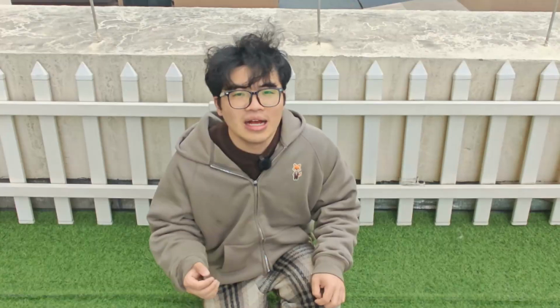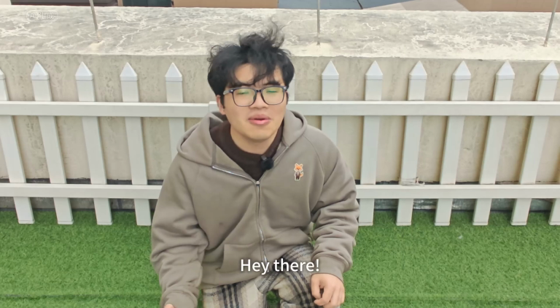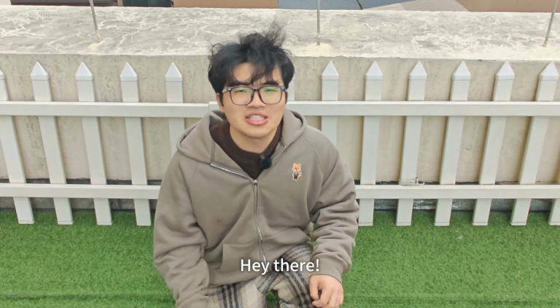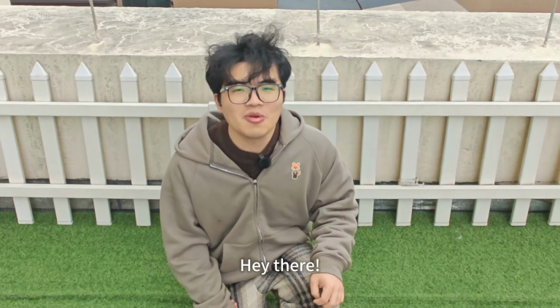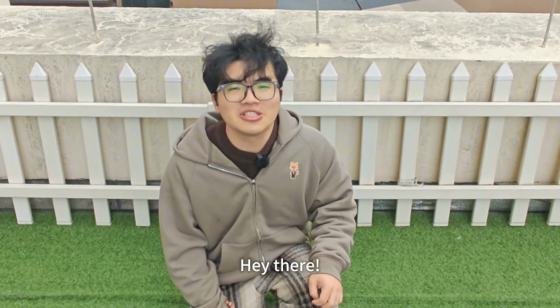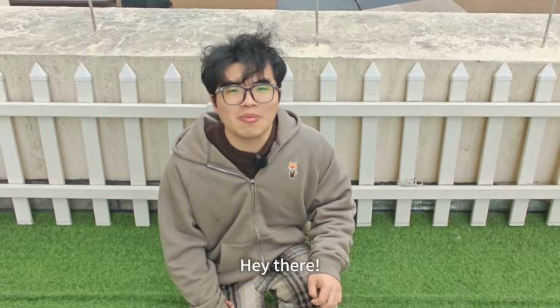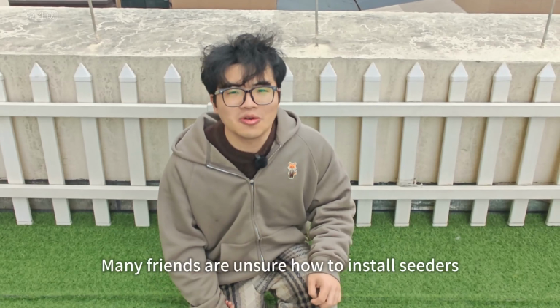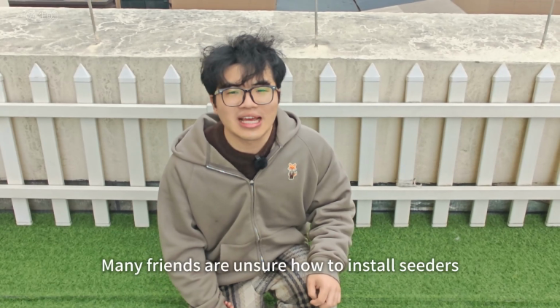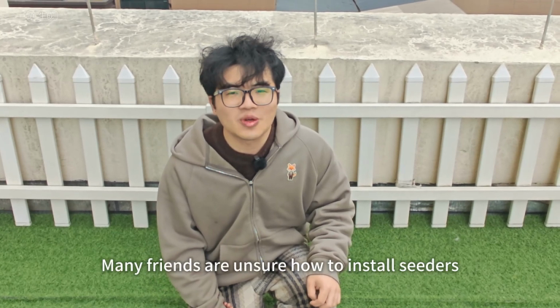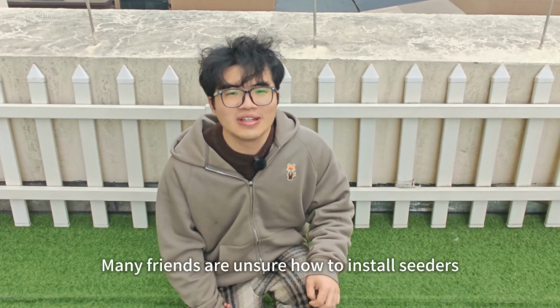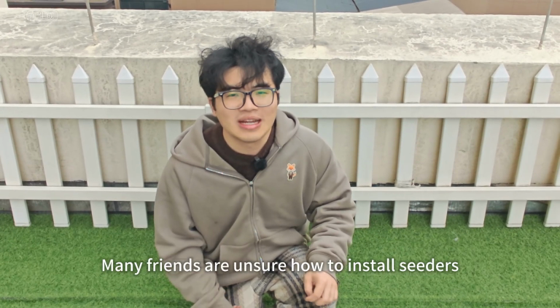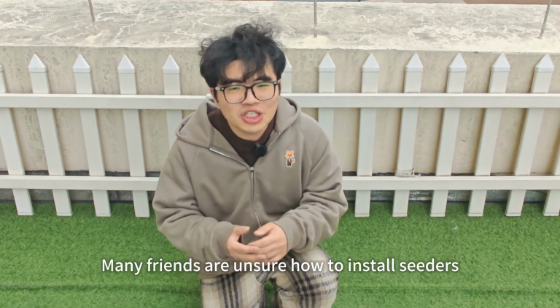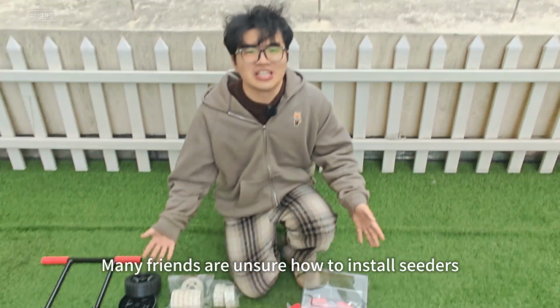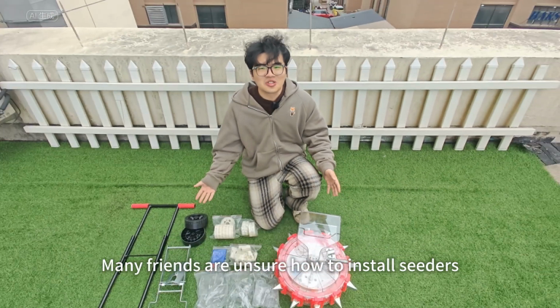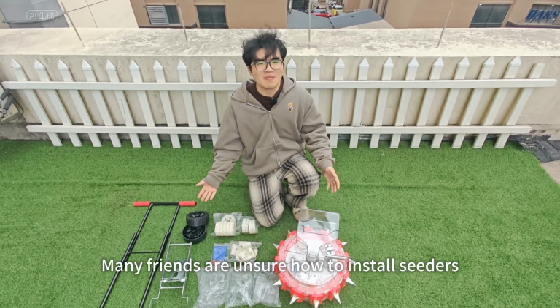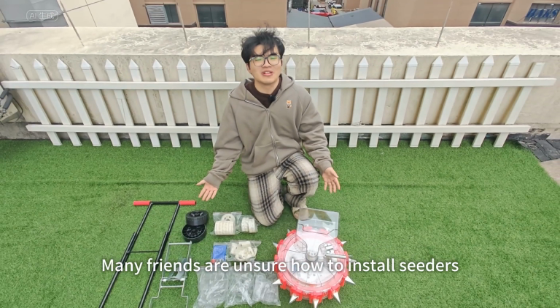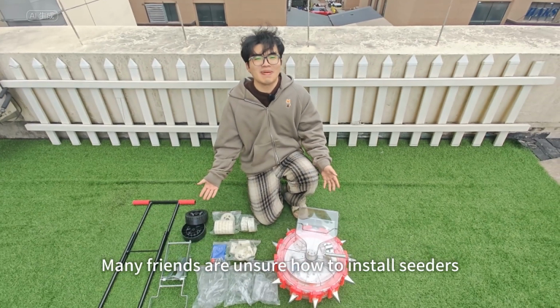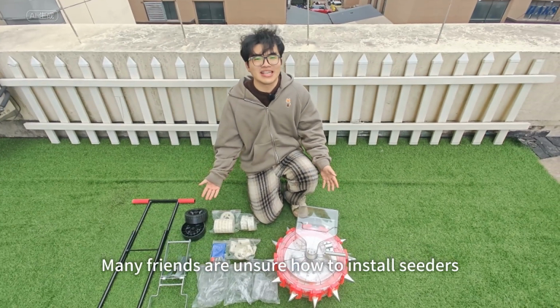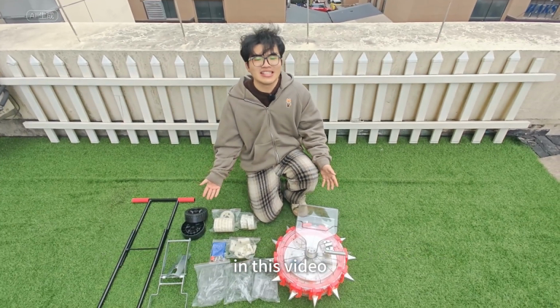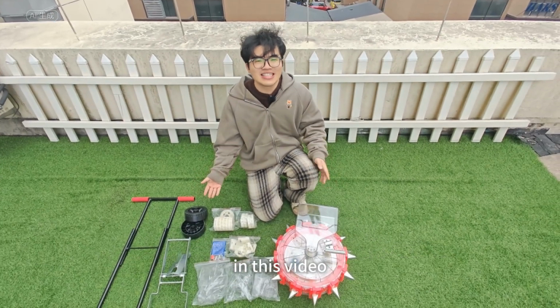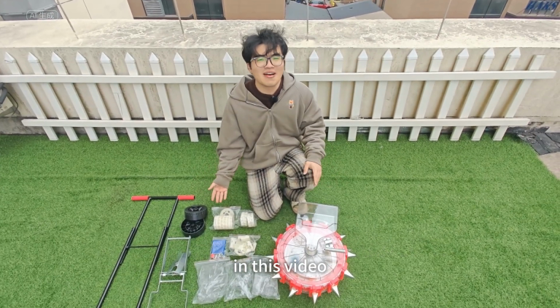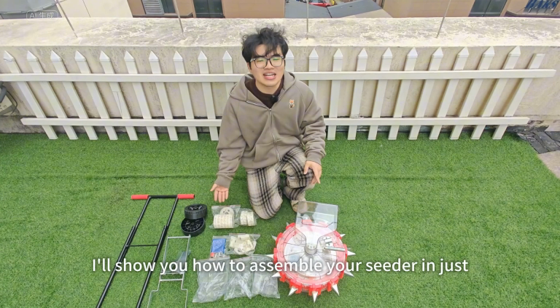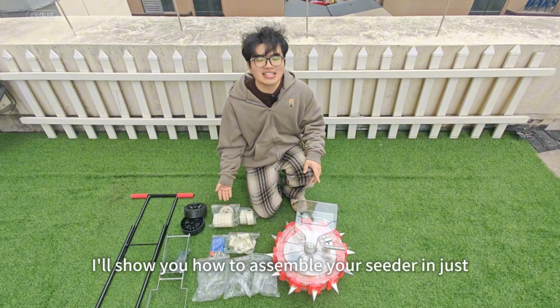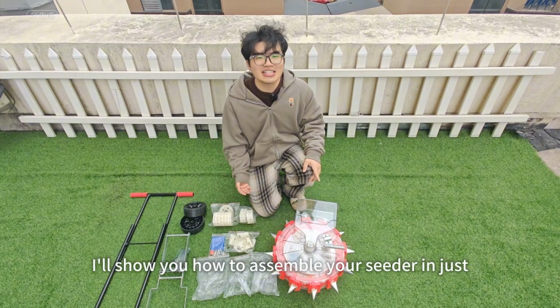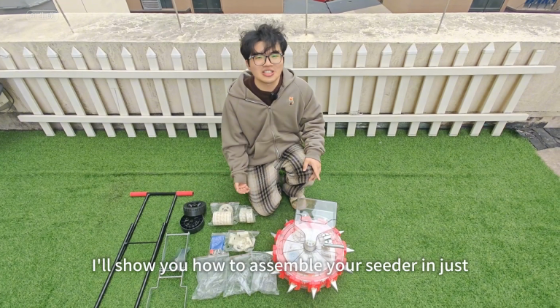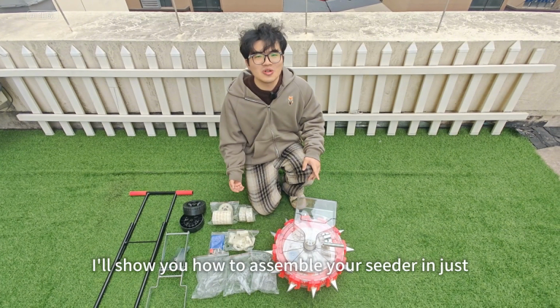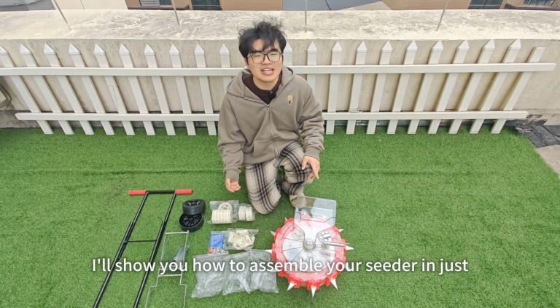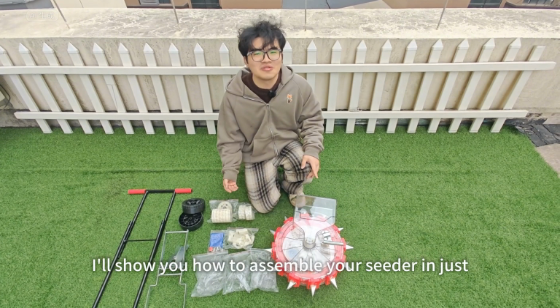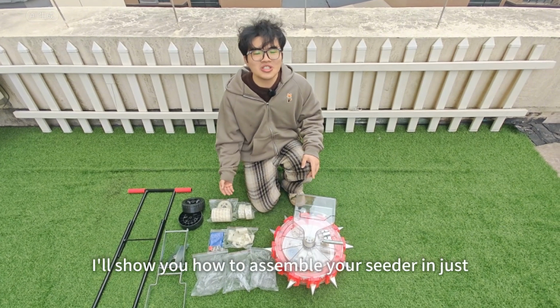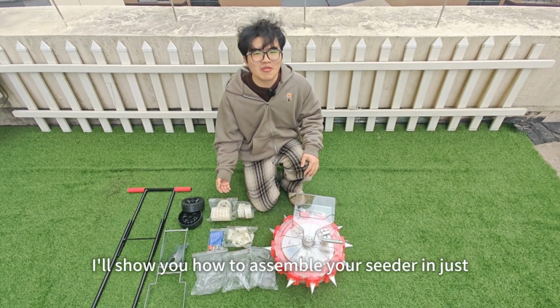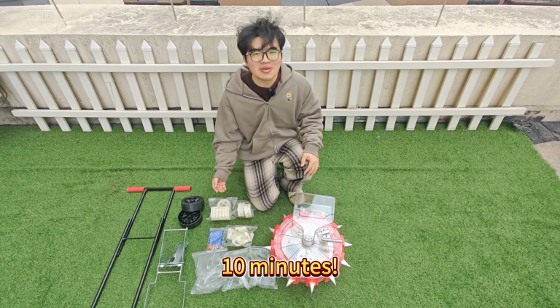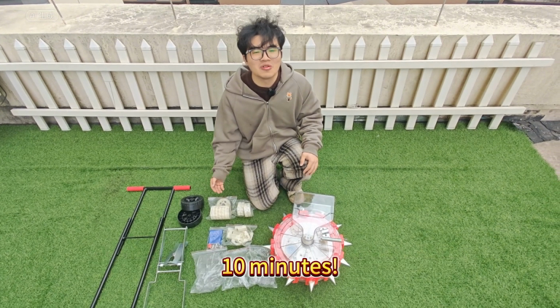Hey there! Many friends are unsure how to install seeders. In this video, I'll show you how to assemble your seeder in just 10 minutes.